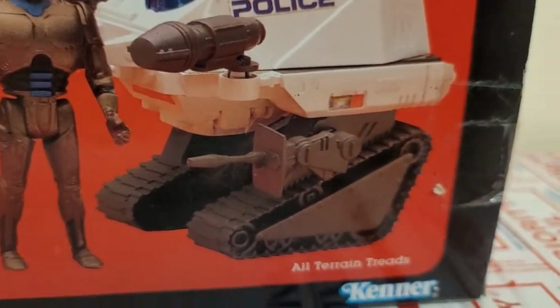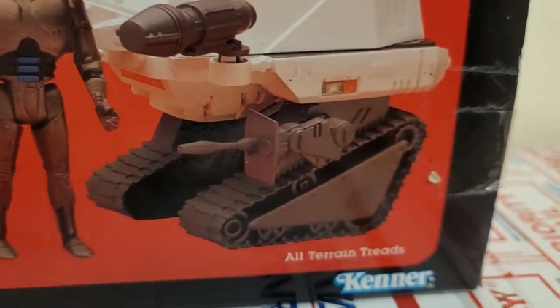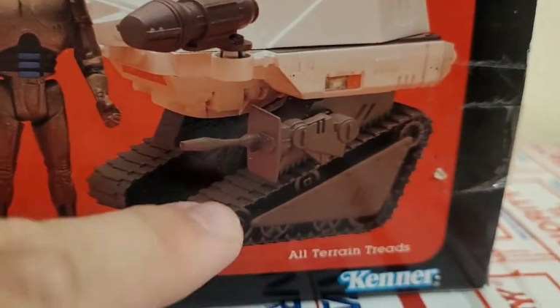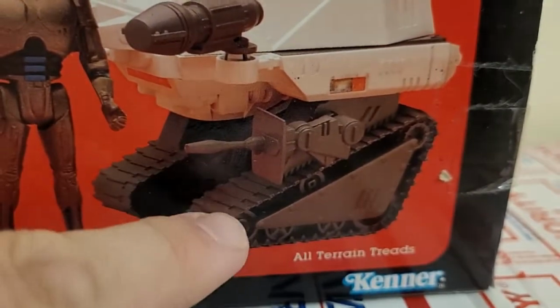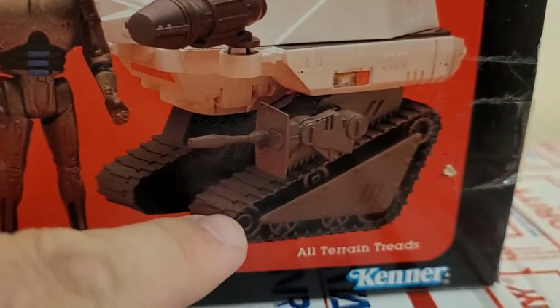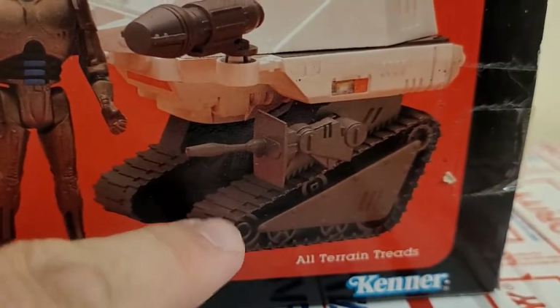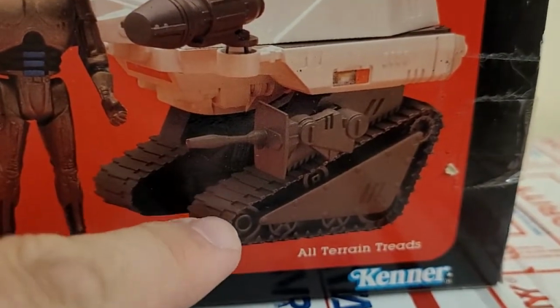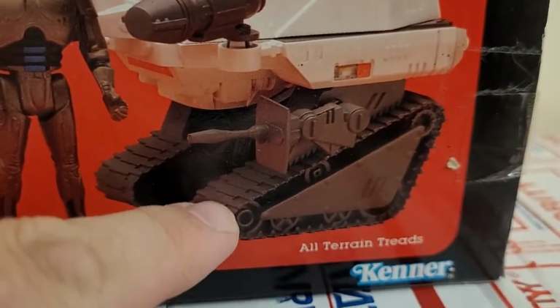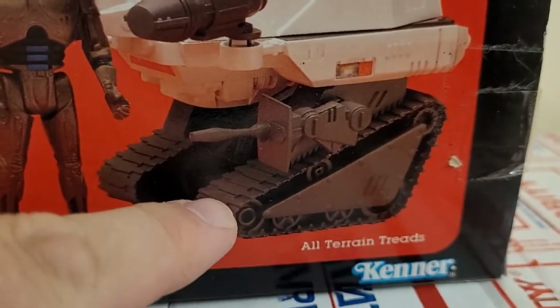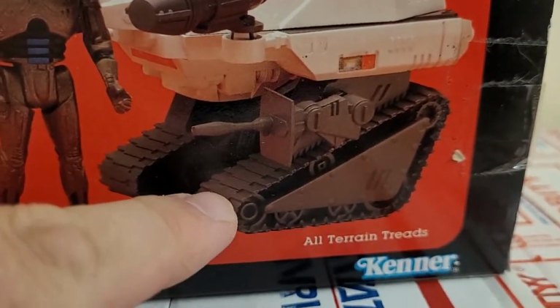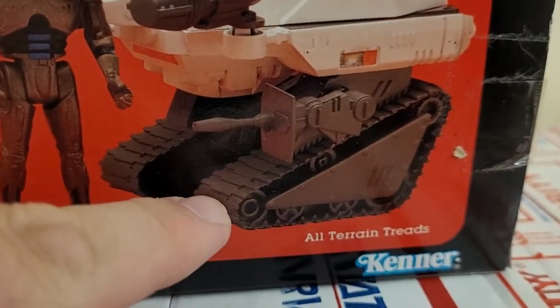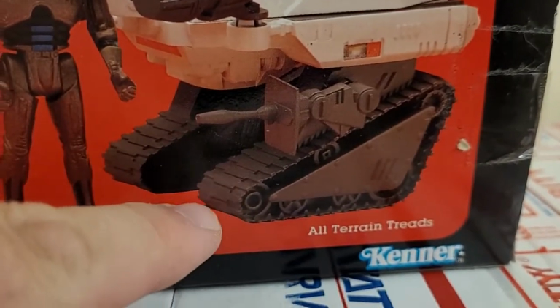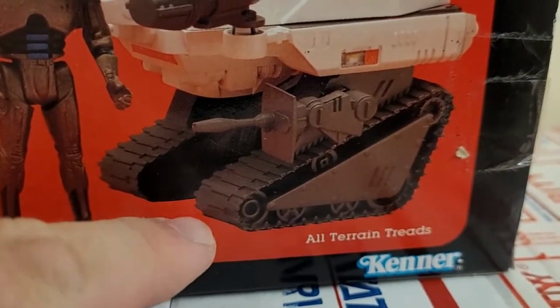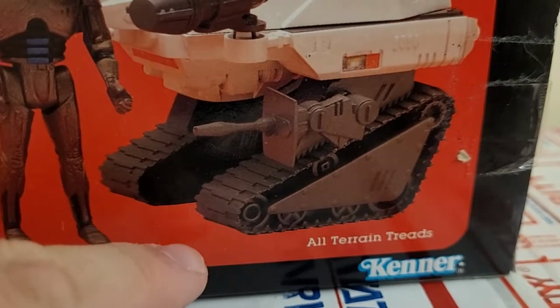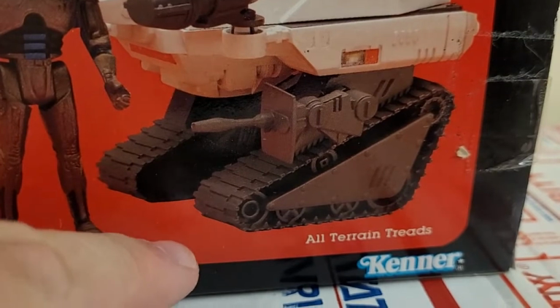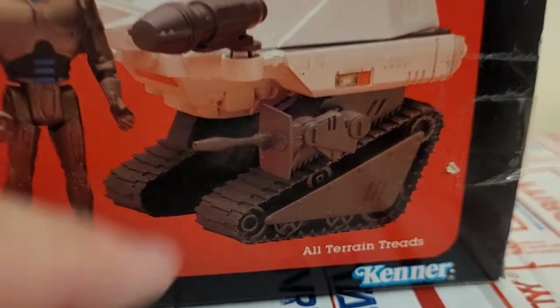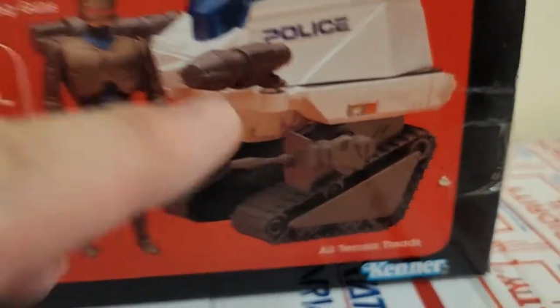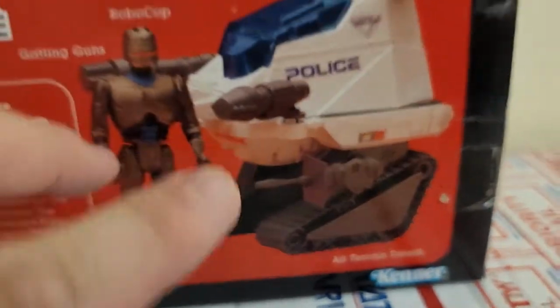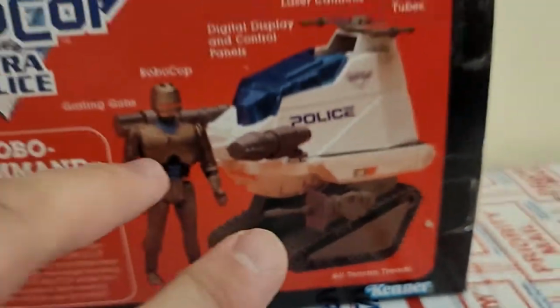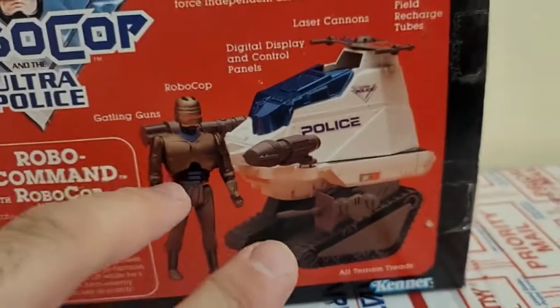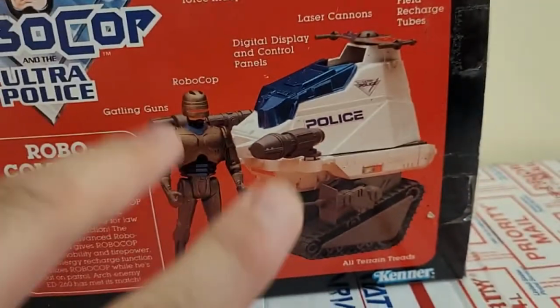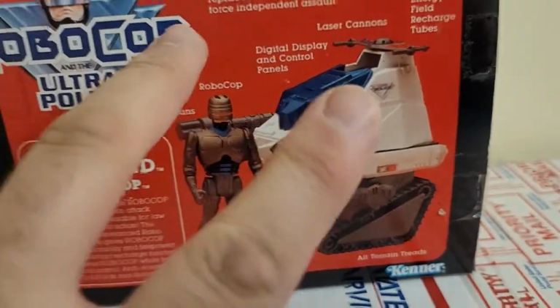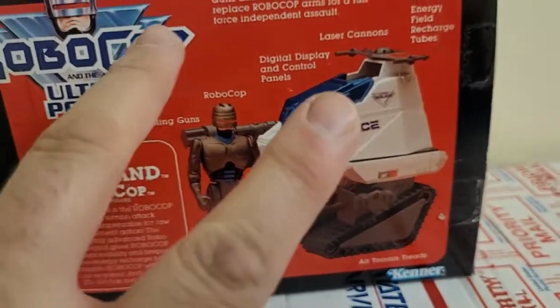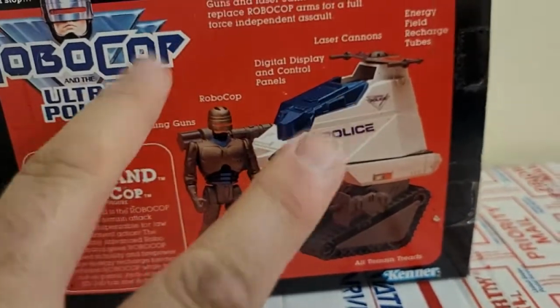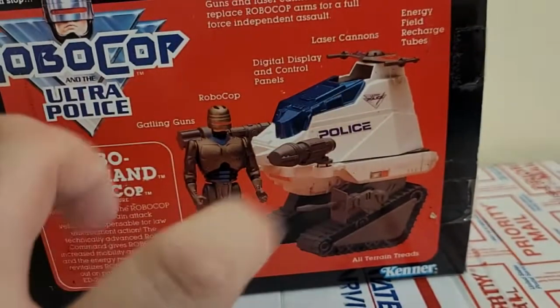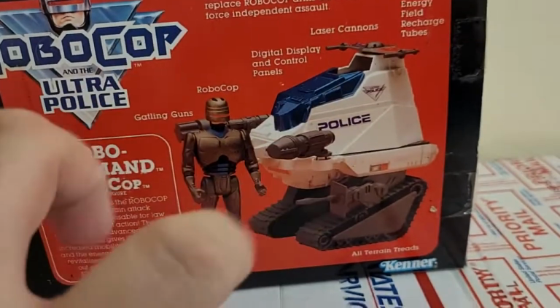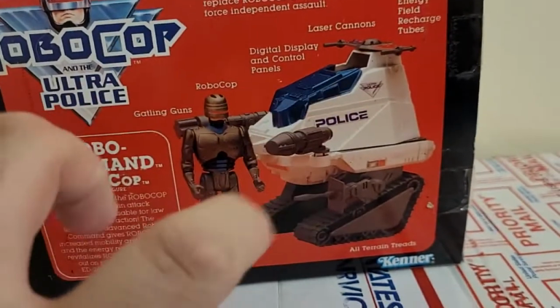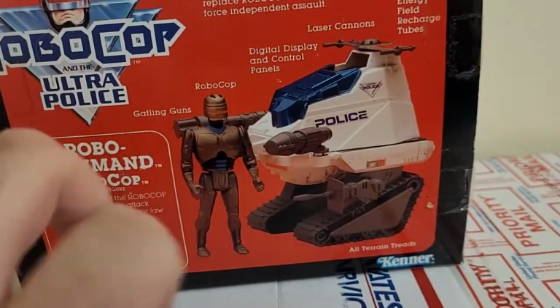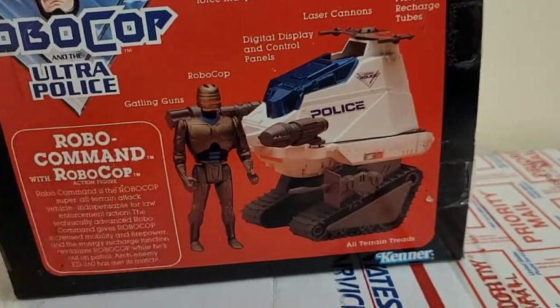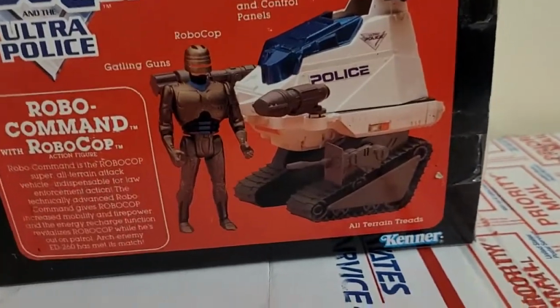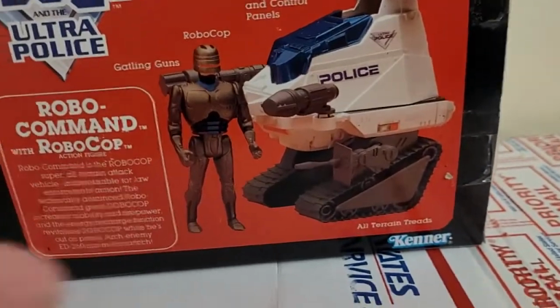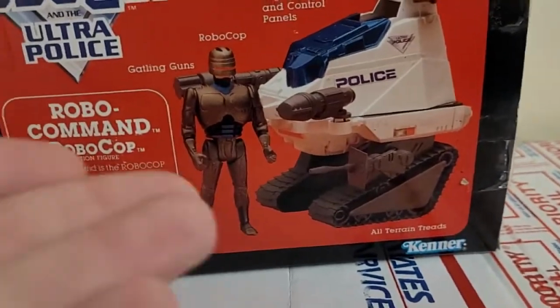Now, I don't think these treads actually have wheels, so it's all-terrain in your imagination.